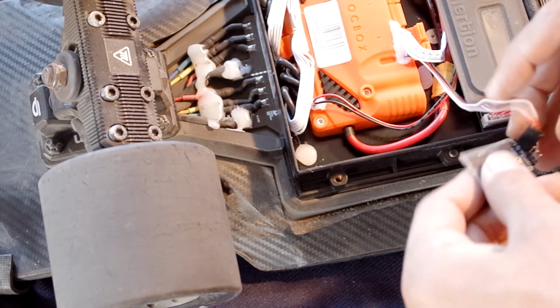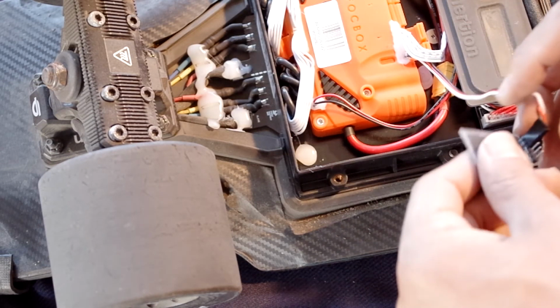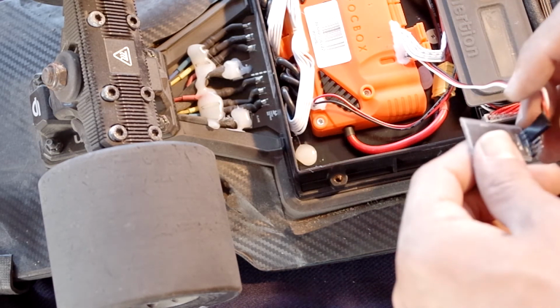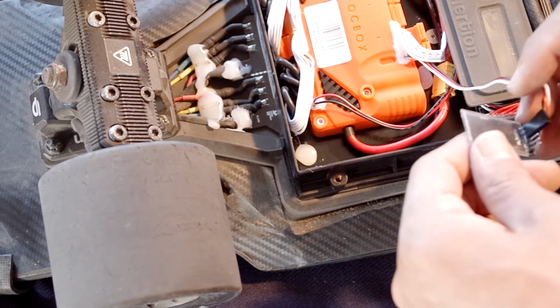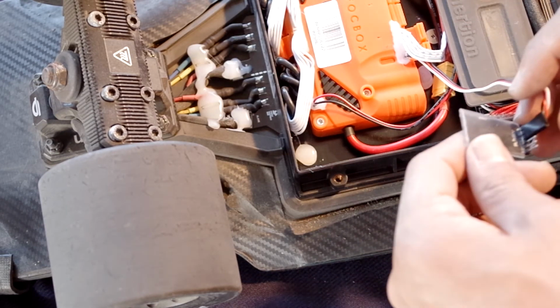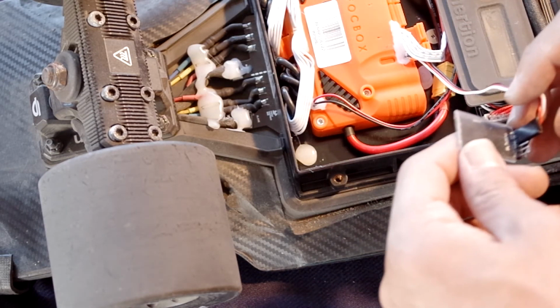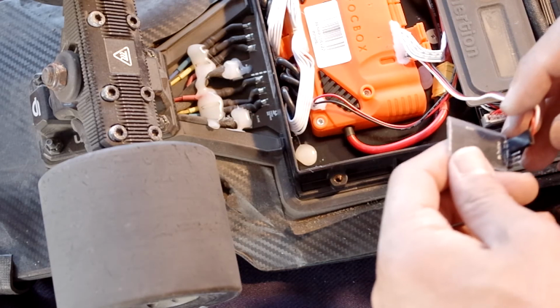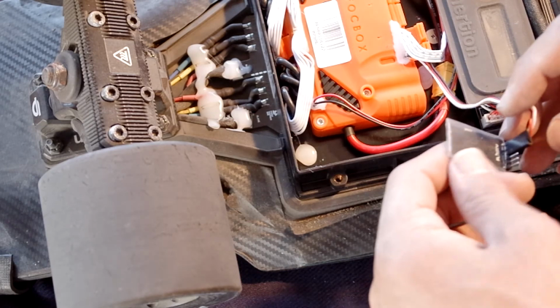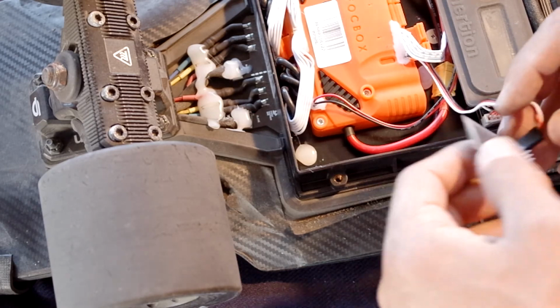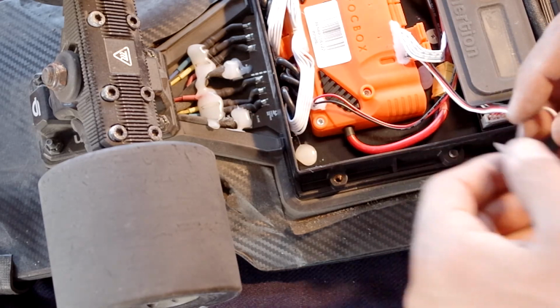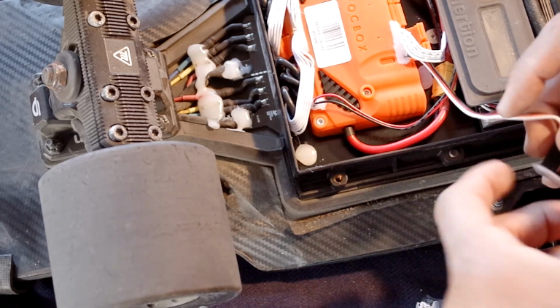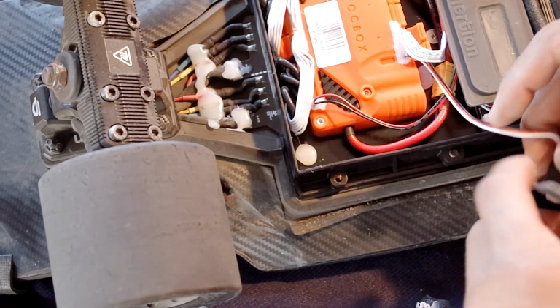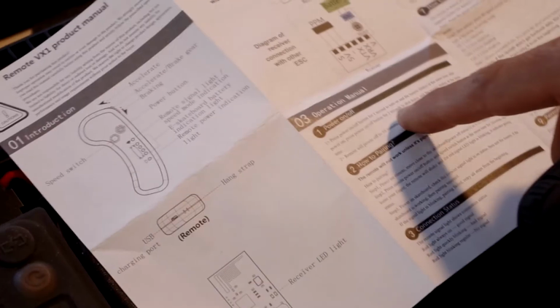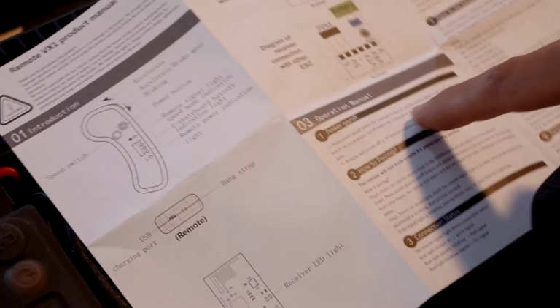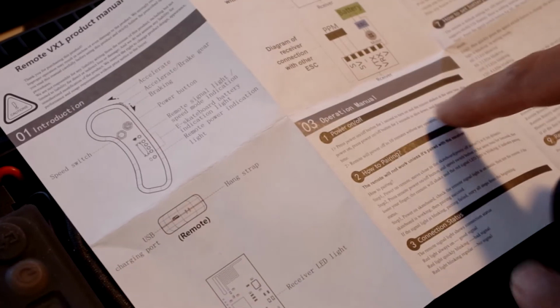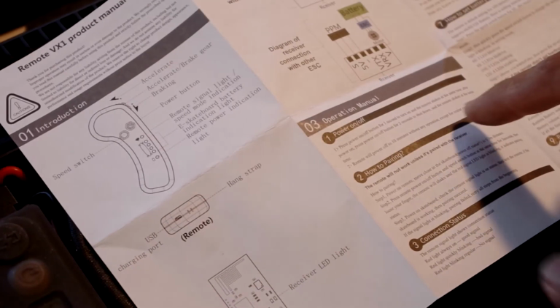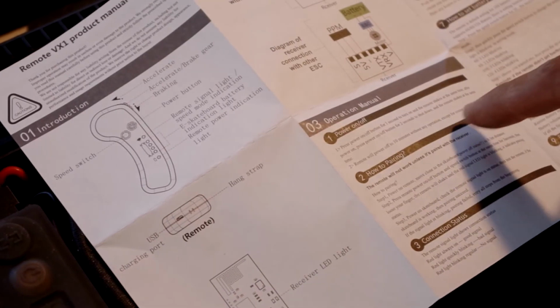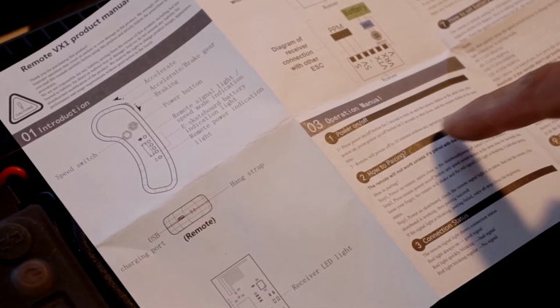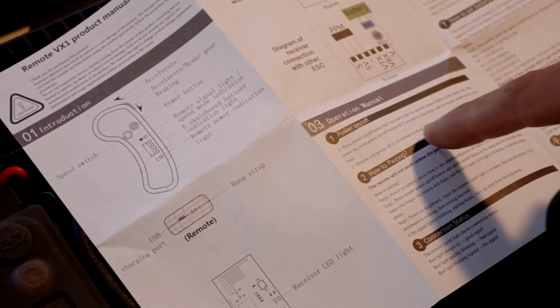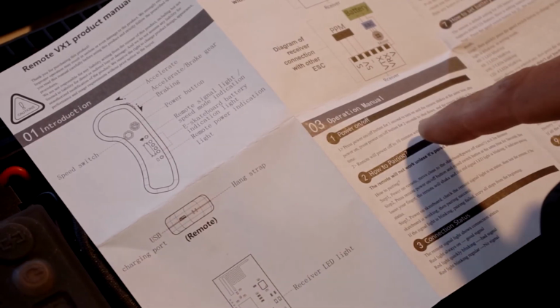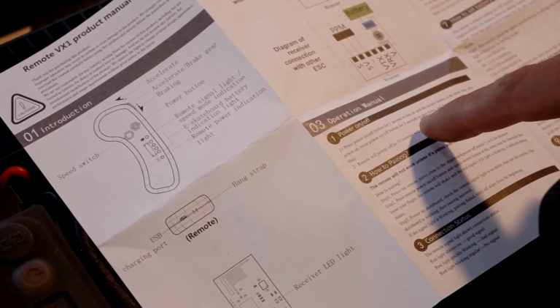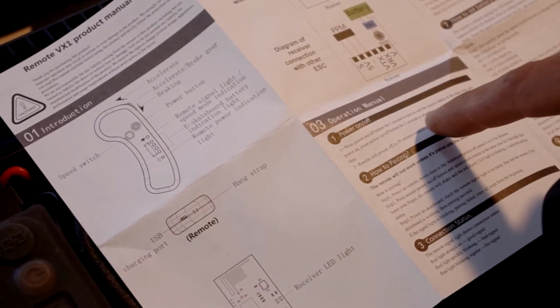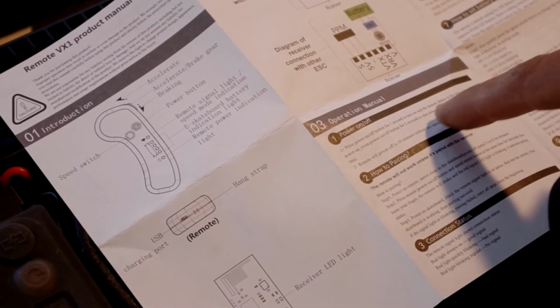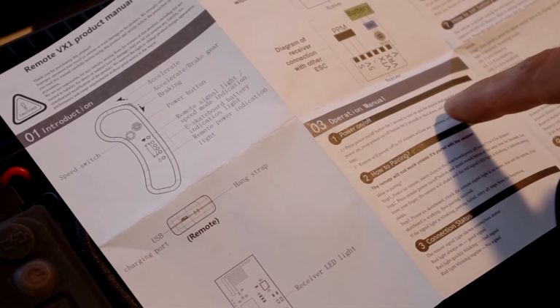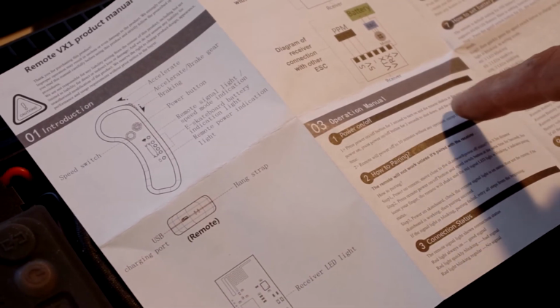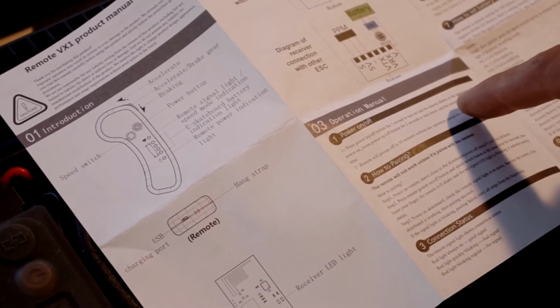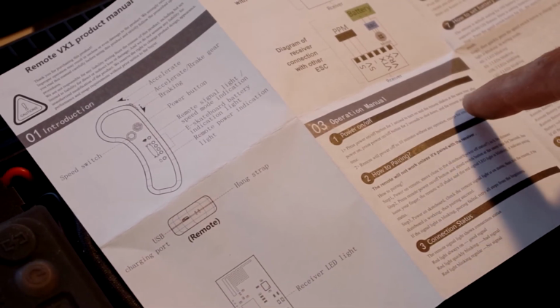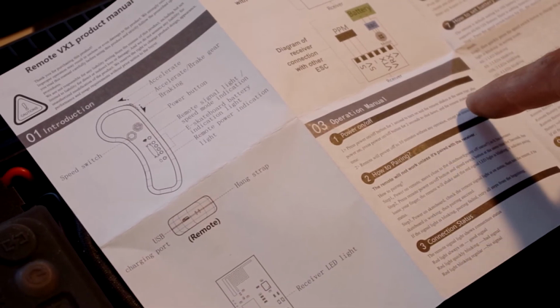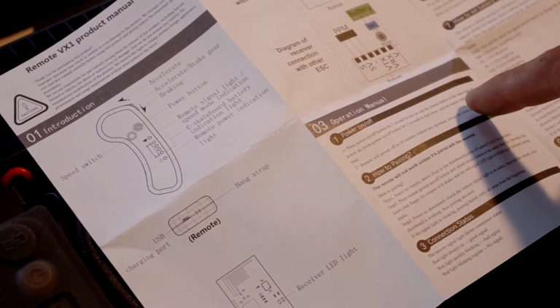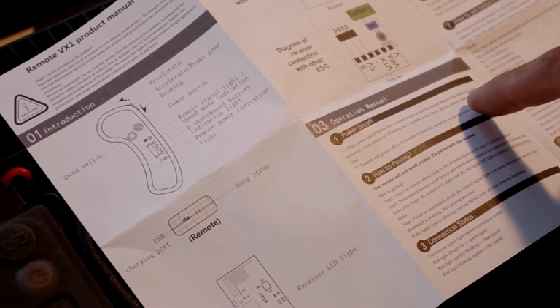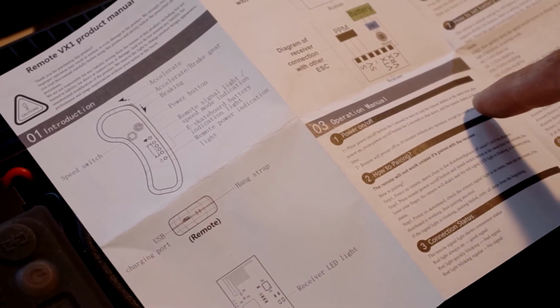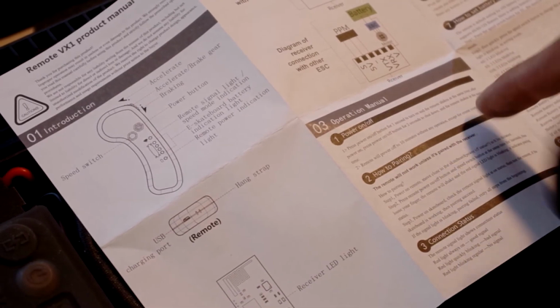Now that the receiver is connected, go back to the instructions for pairing your remote. They are pretty straightforward.